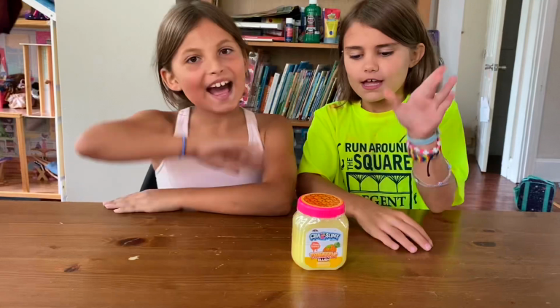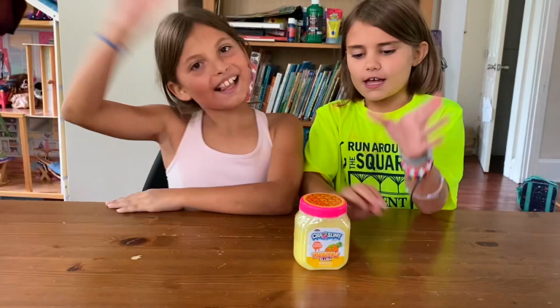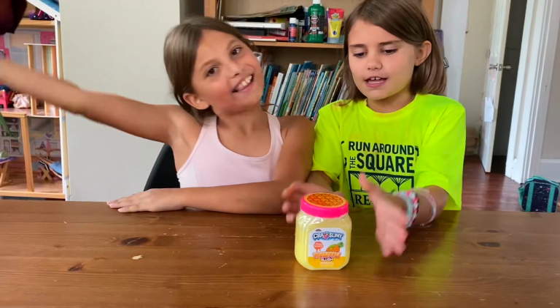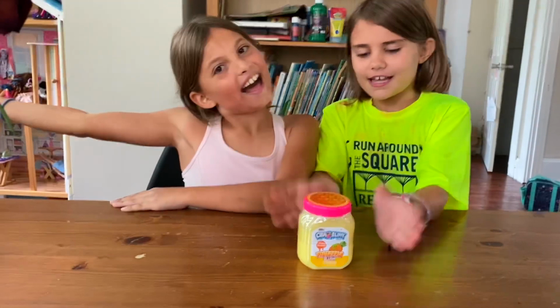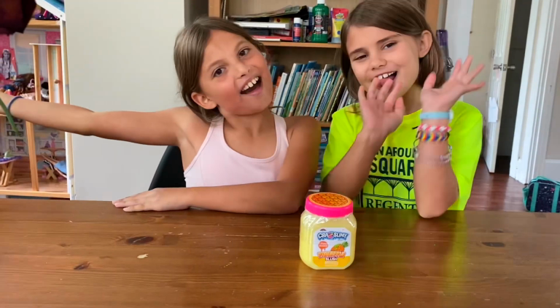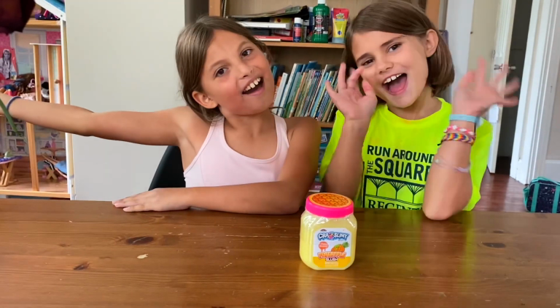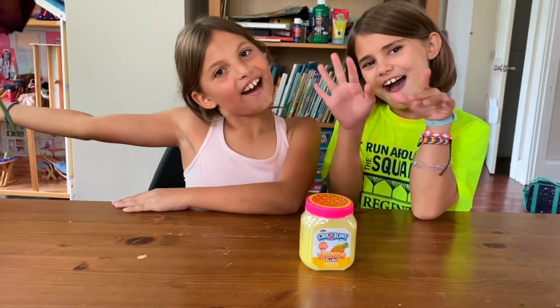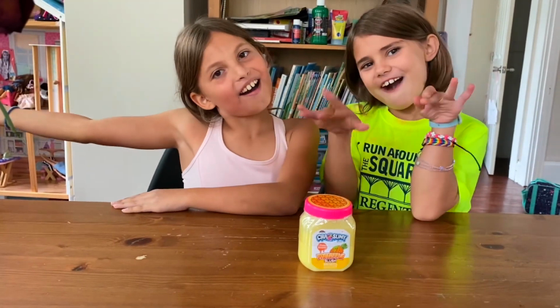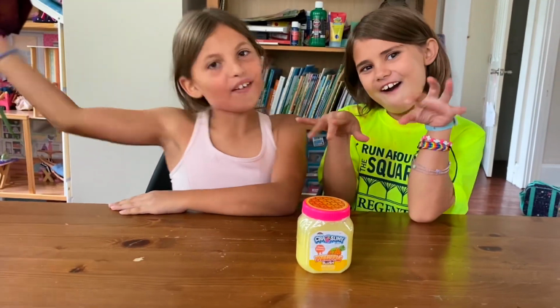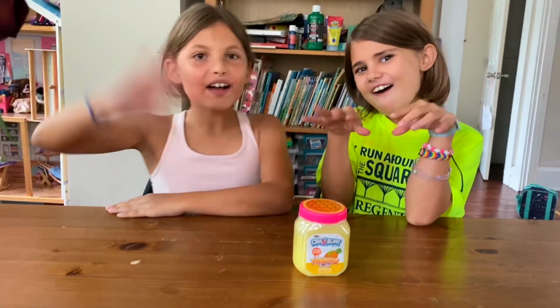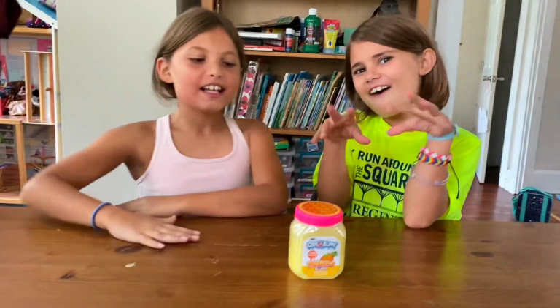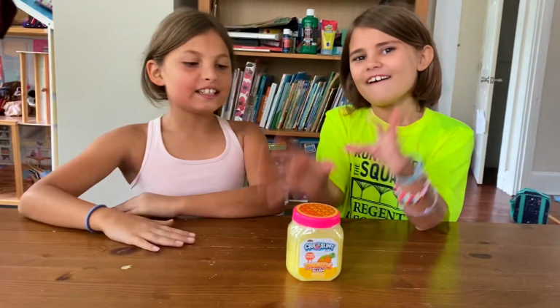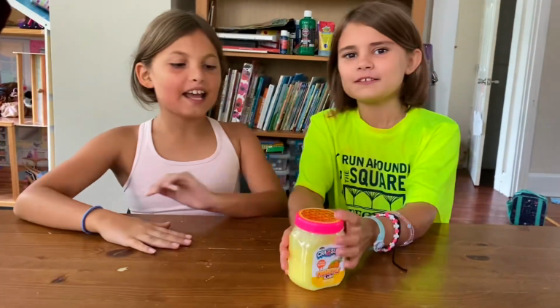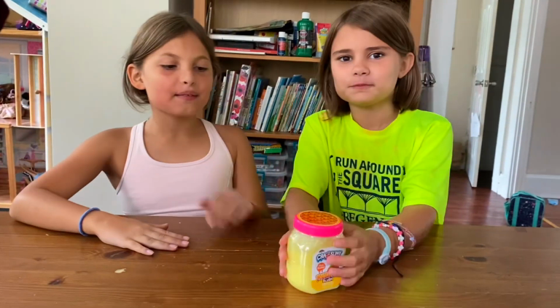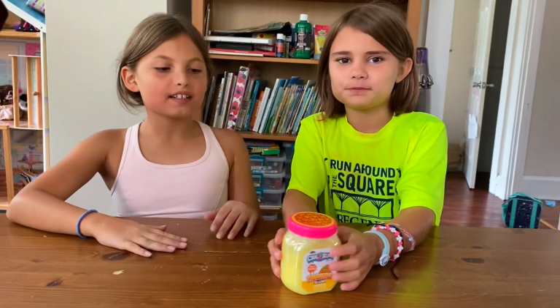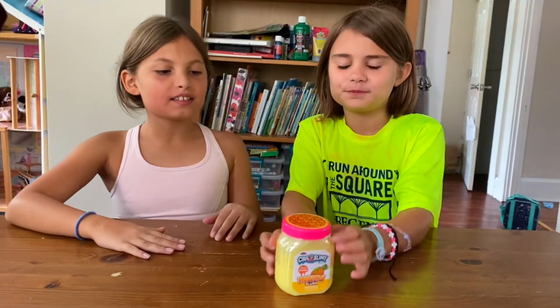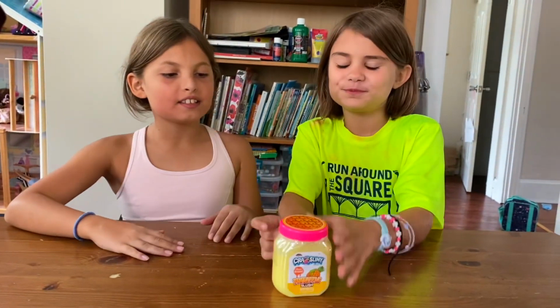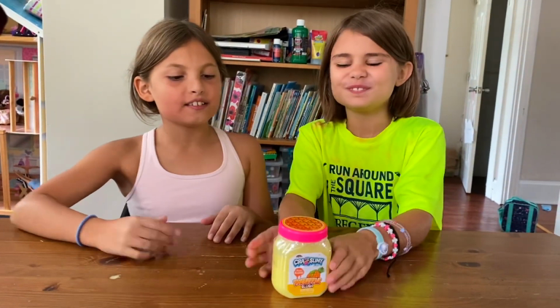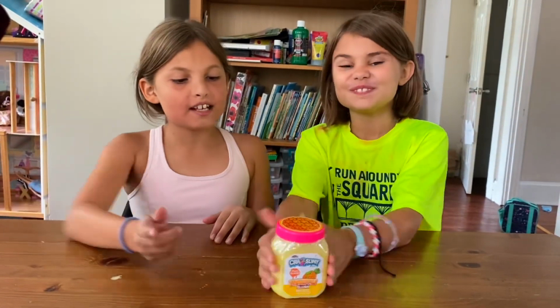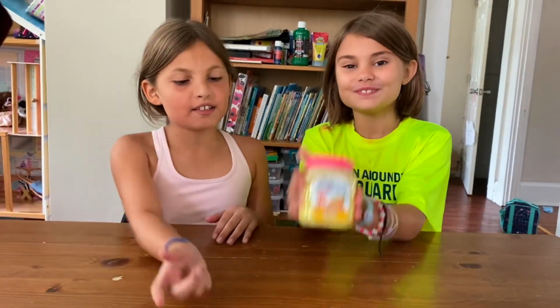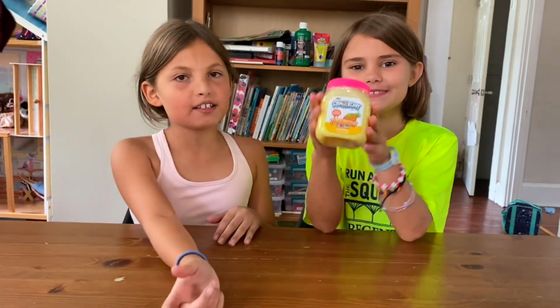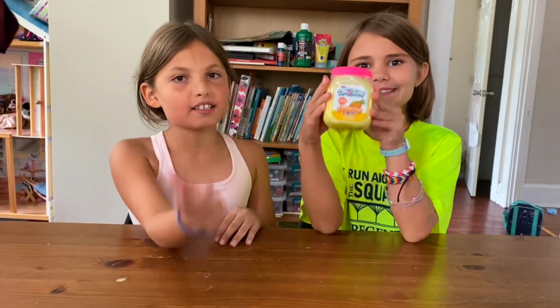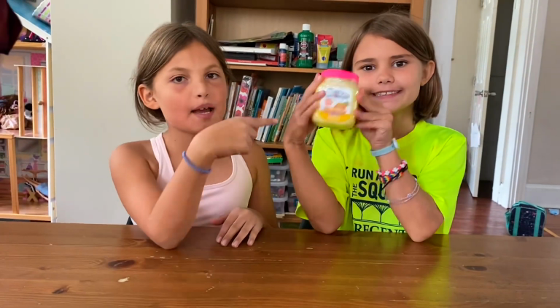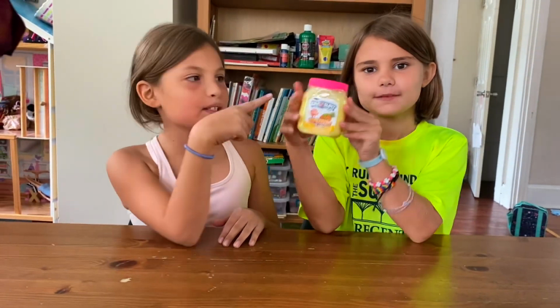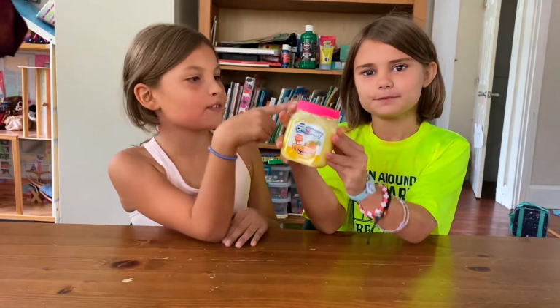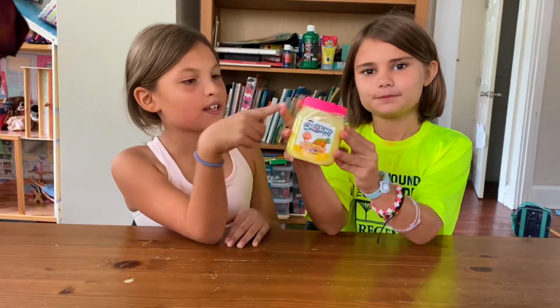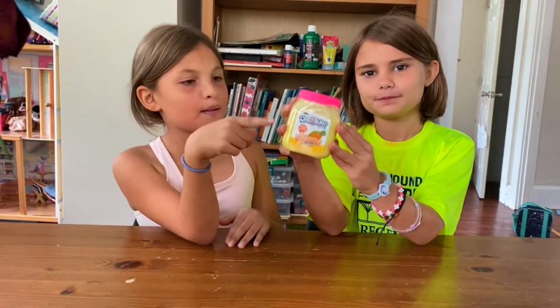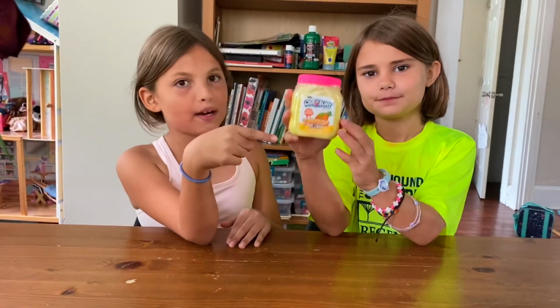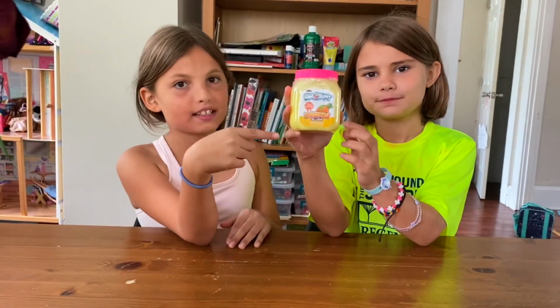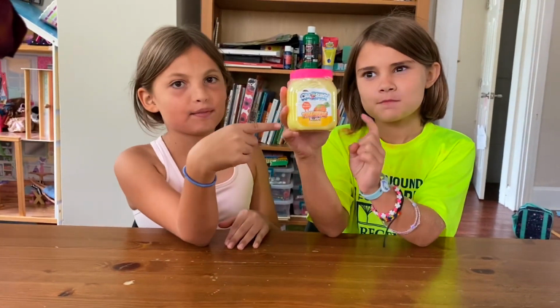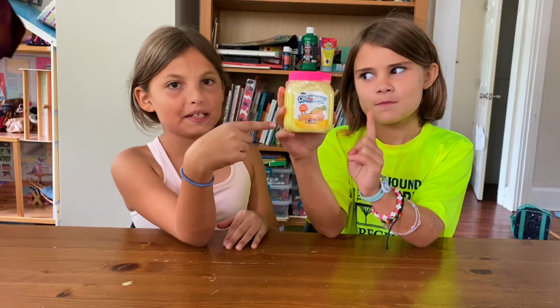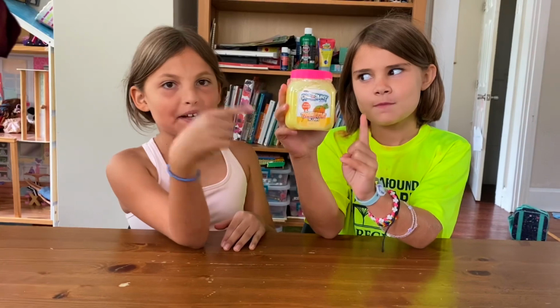Hello! Today we are going to do another Slimey Sophia unboxing video.